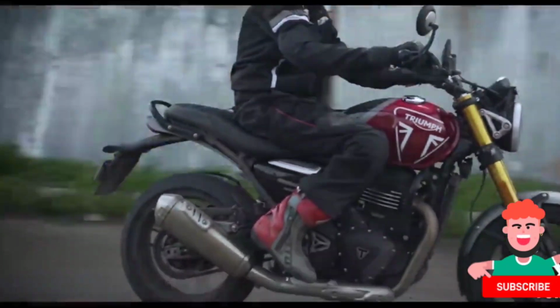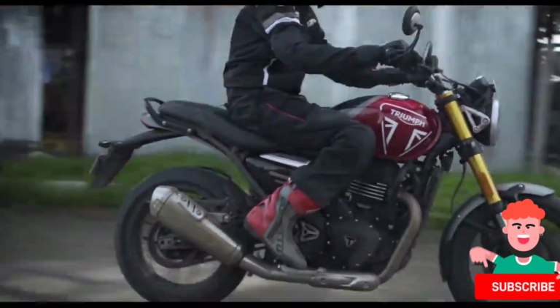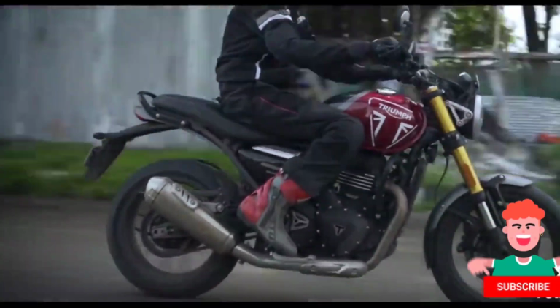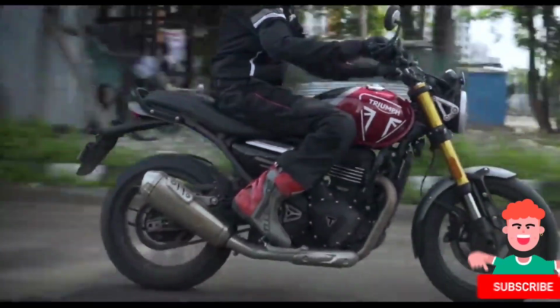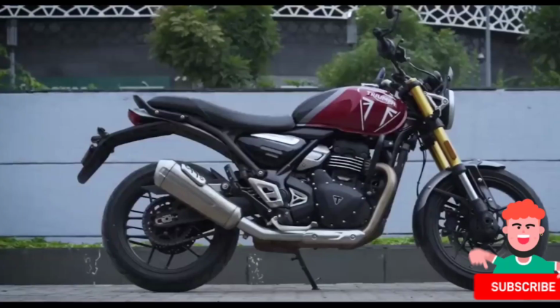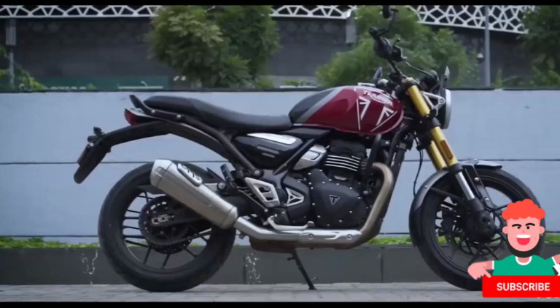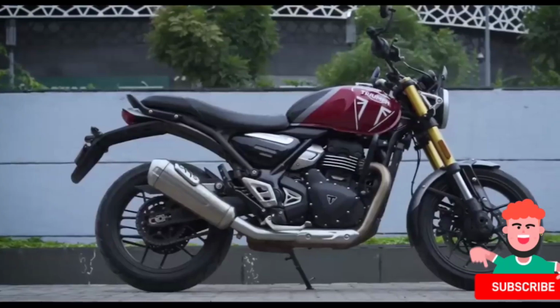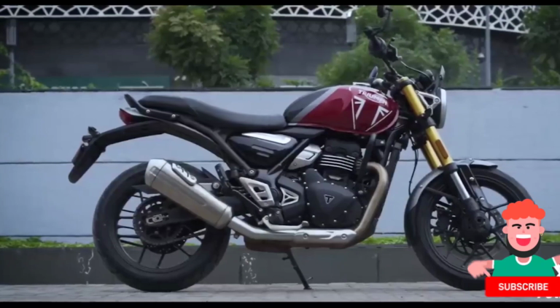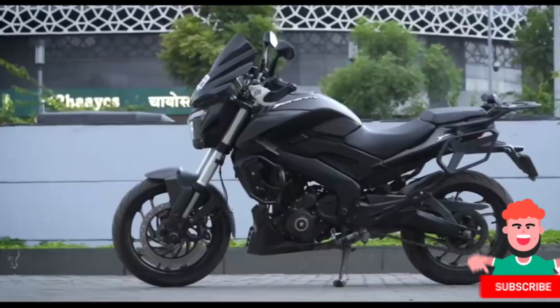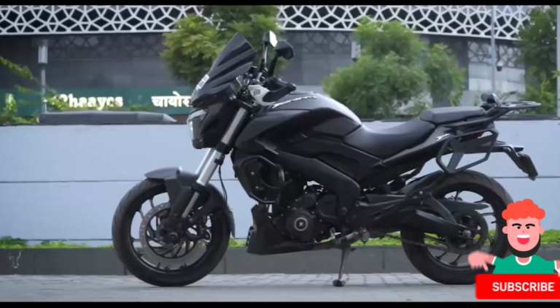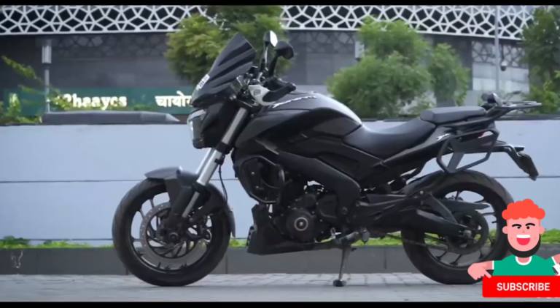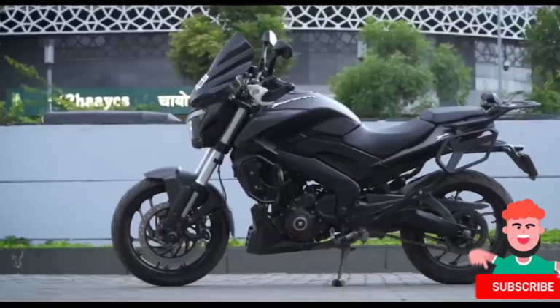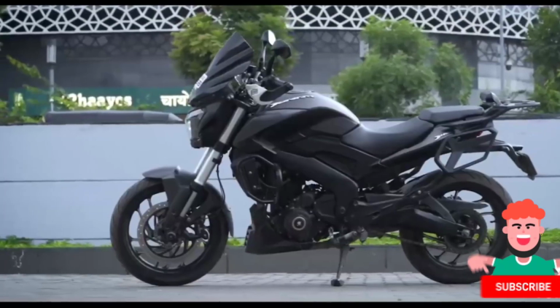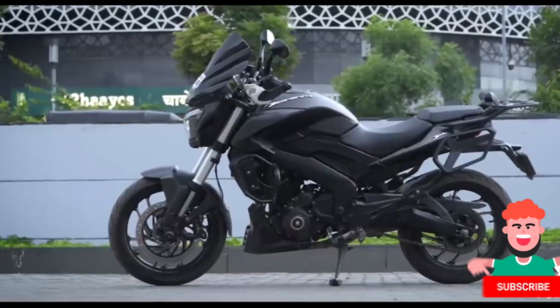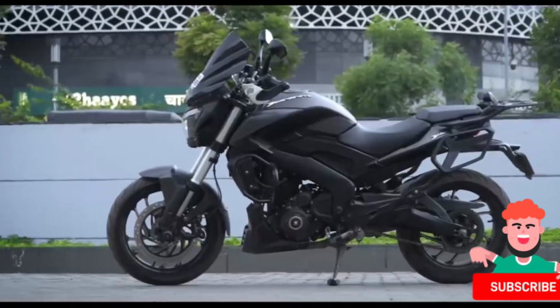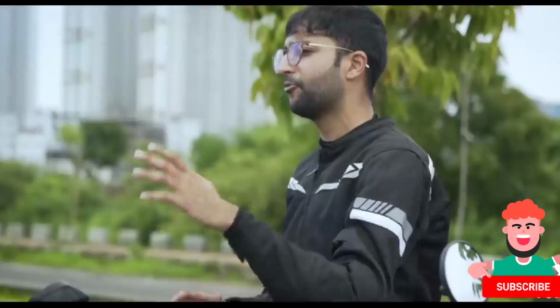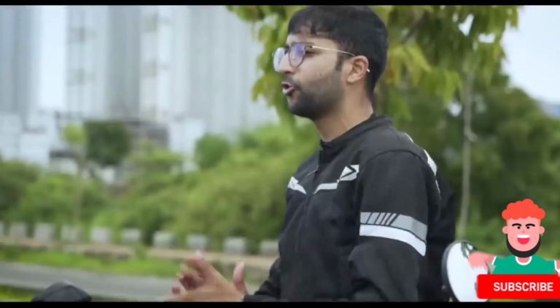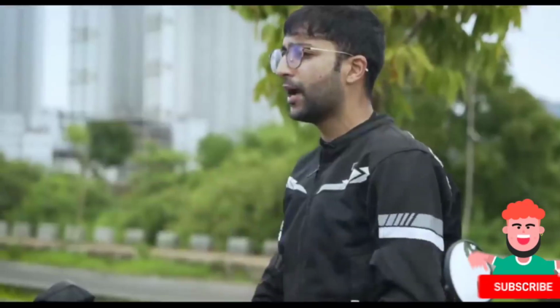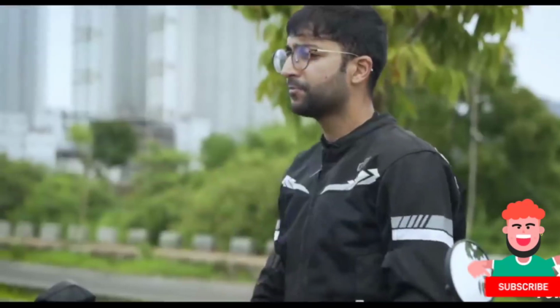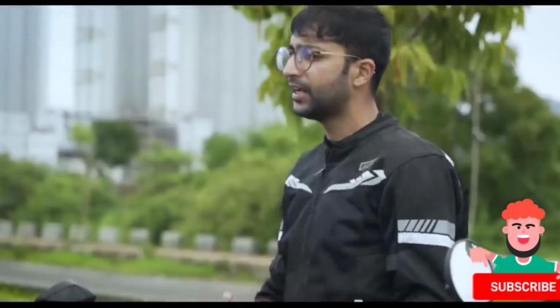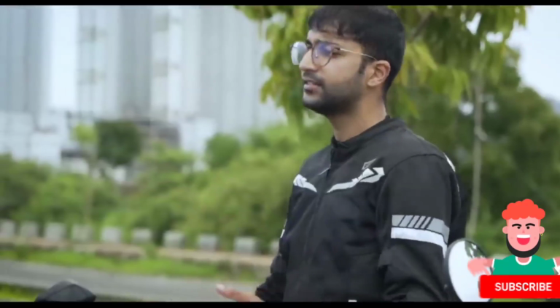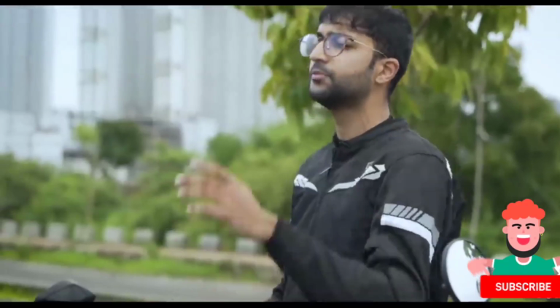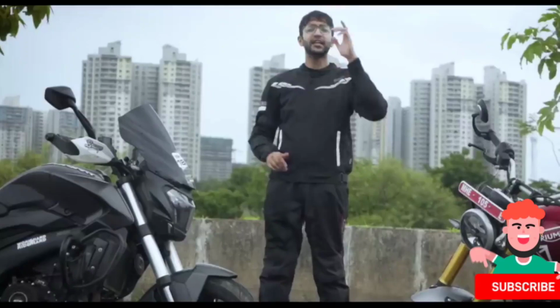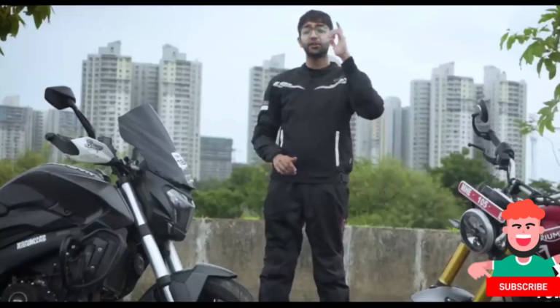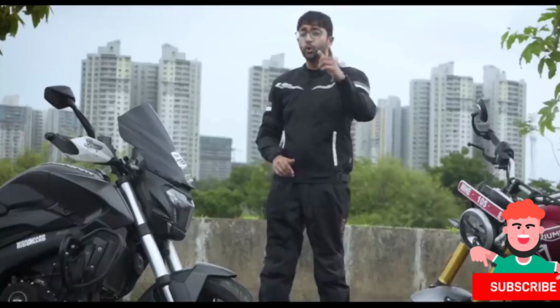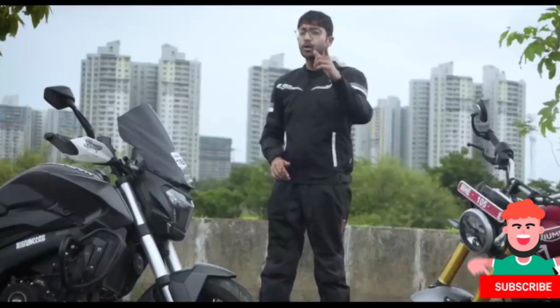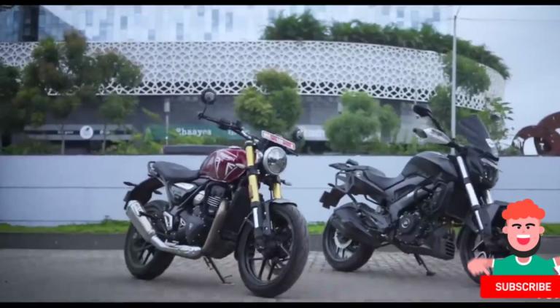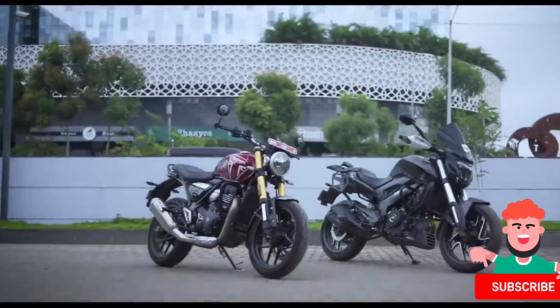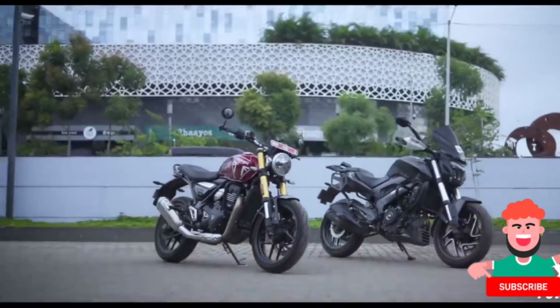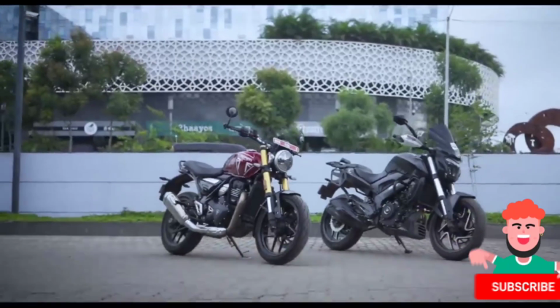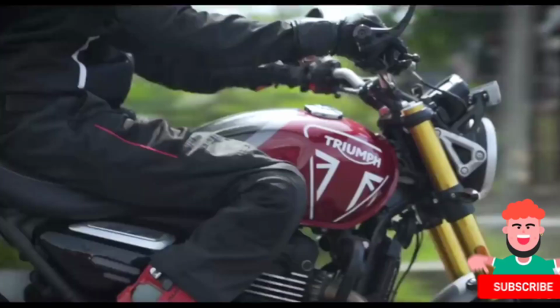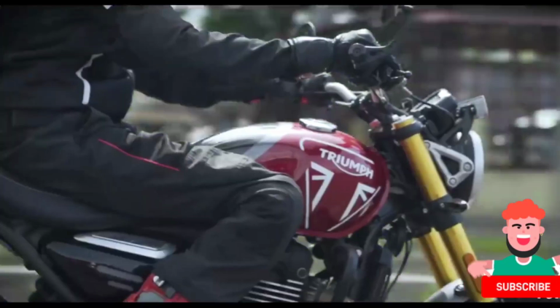If you are interested in either of these two motorcycles, take a test ride before you buy and get something that you truly connect with.